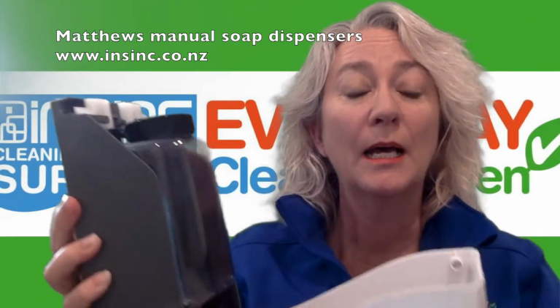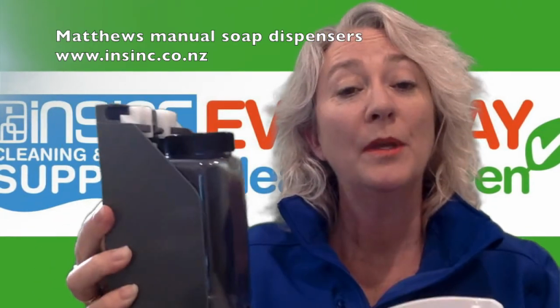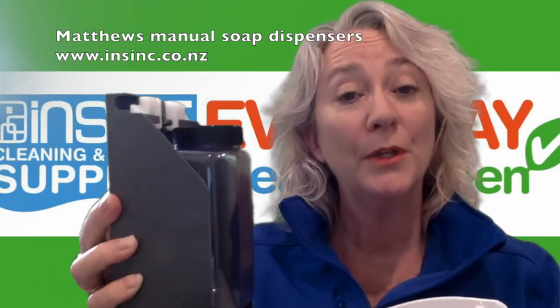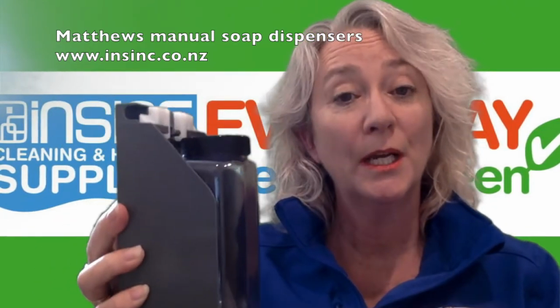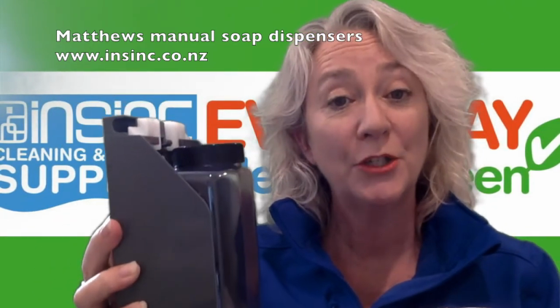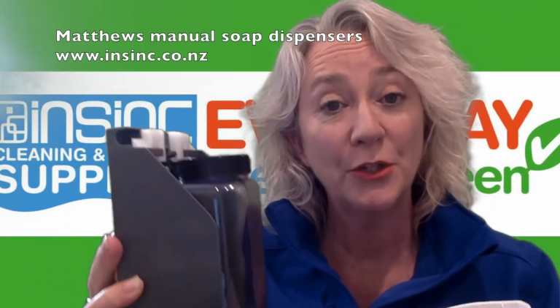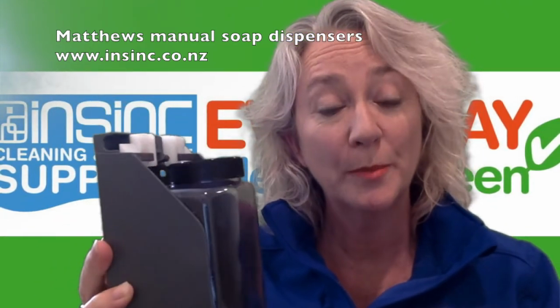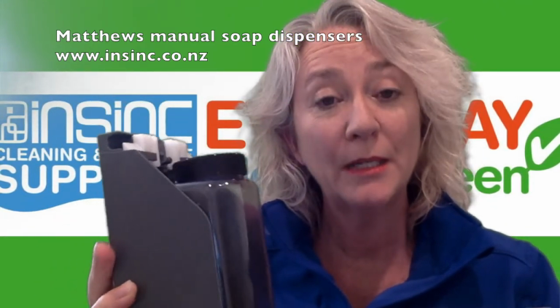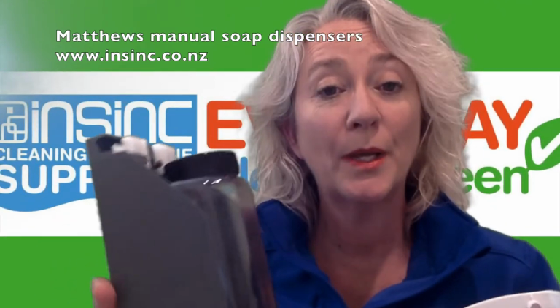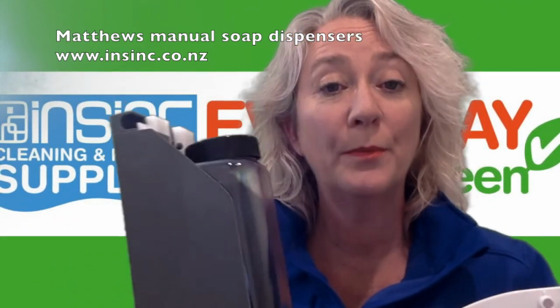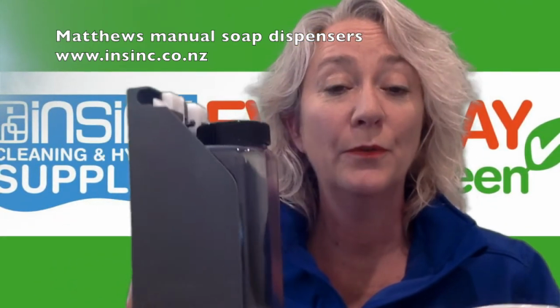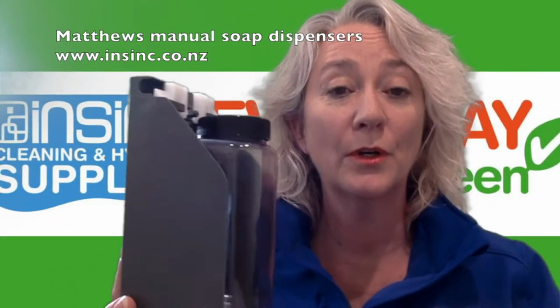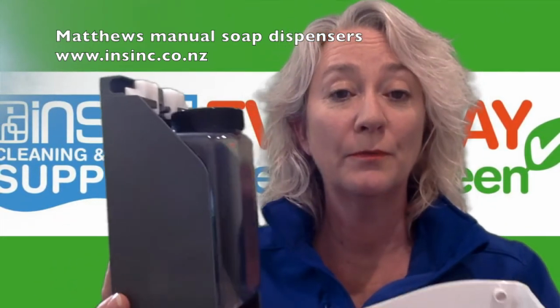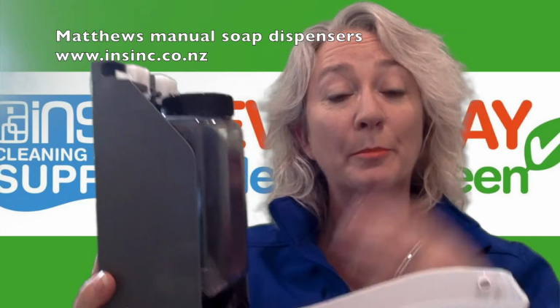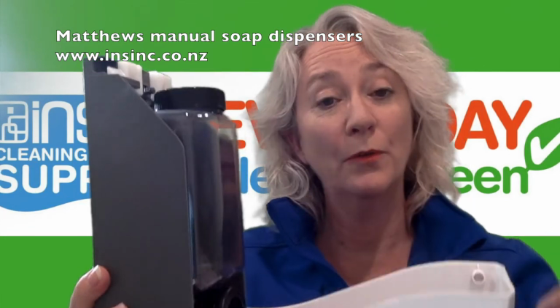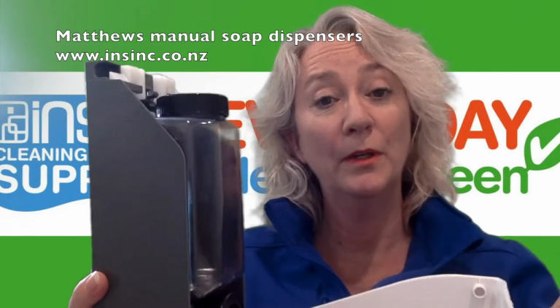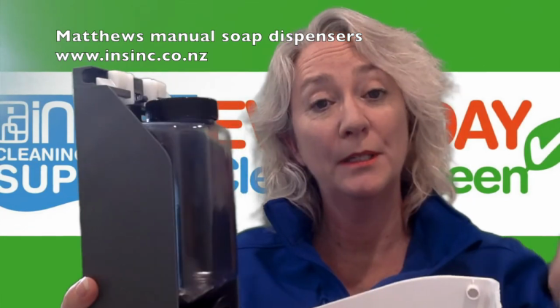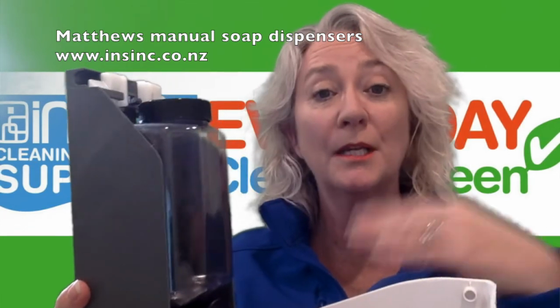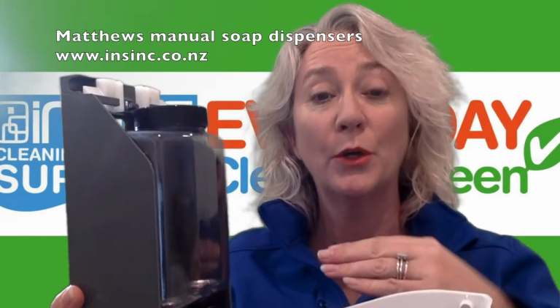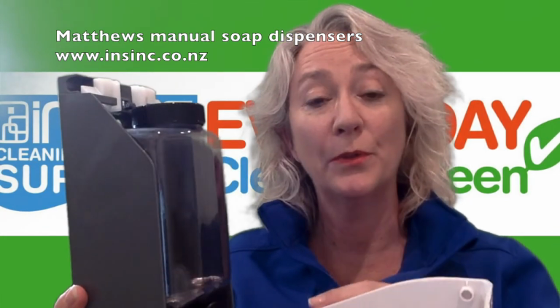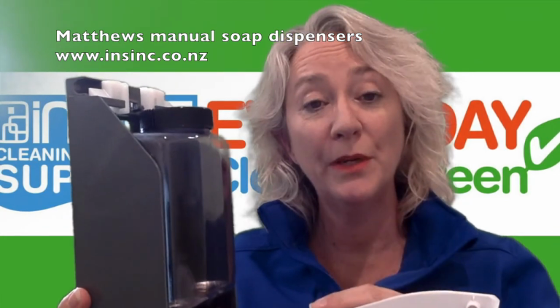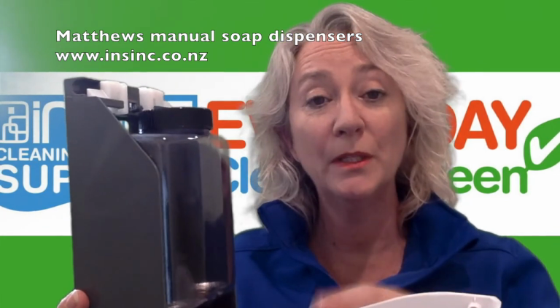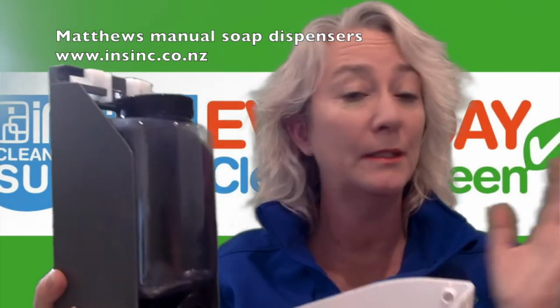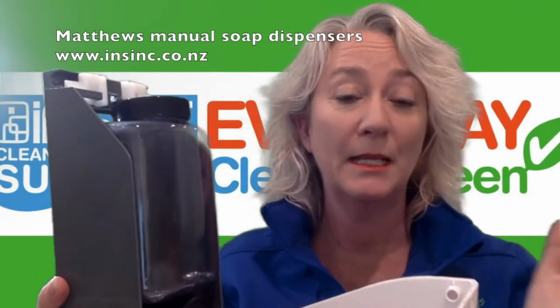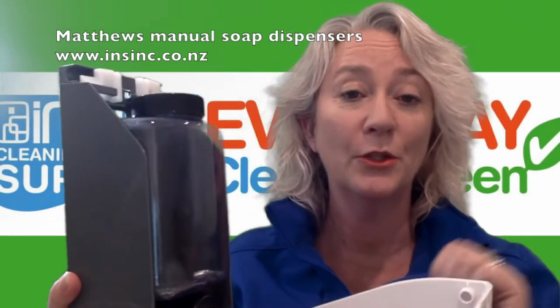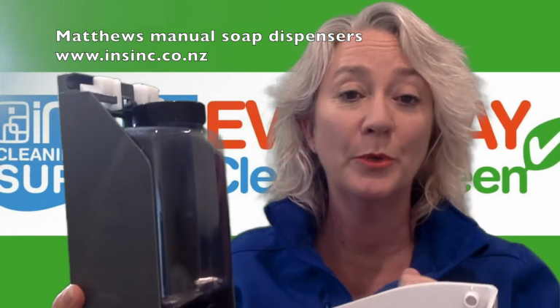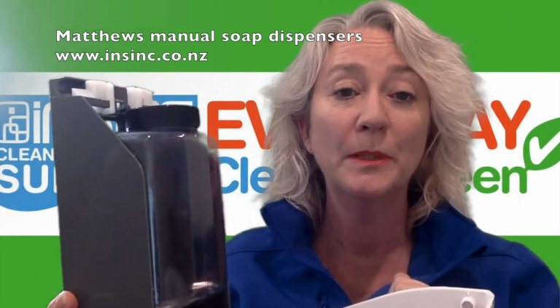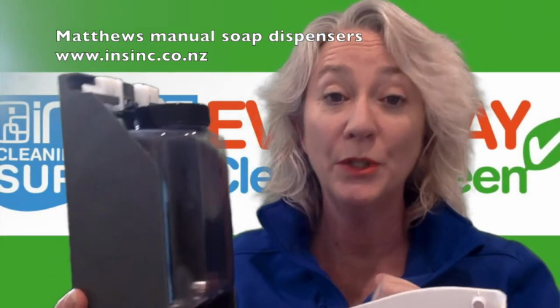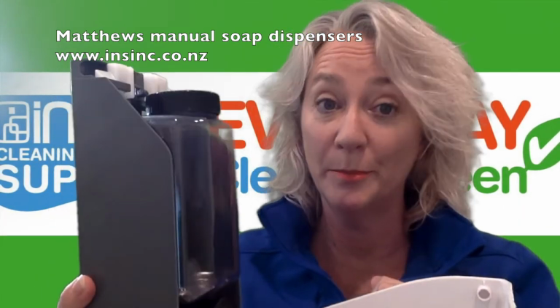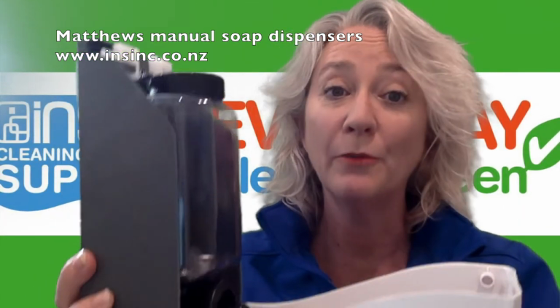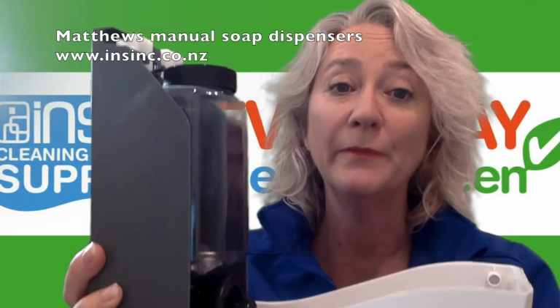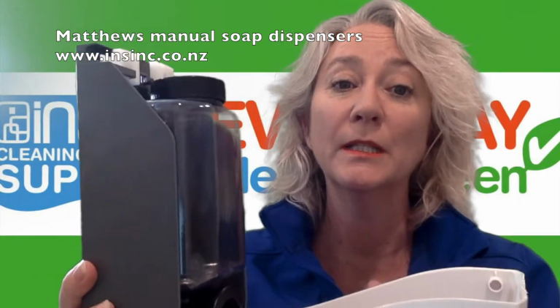If you decide to change your mind when you've got a bulk fill and decide to go for the refills, that's no problem — you just buy the refills.